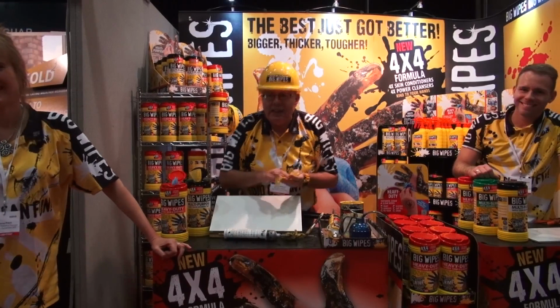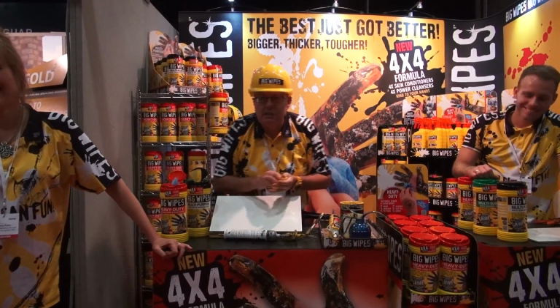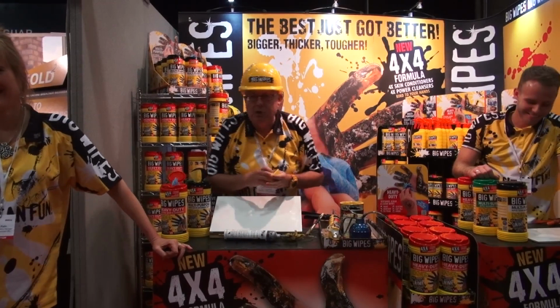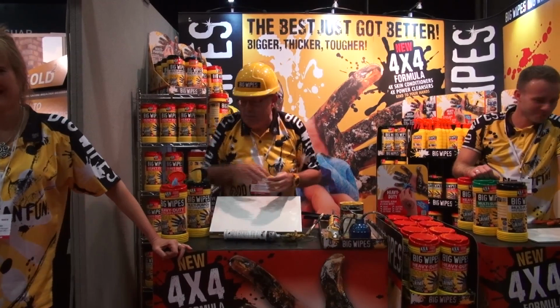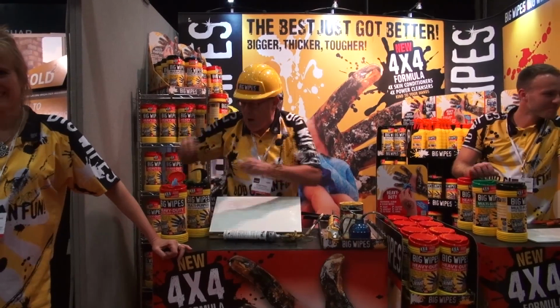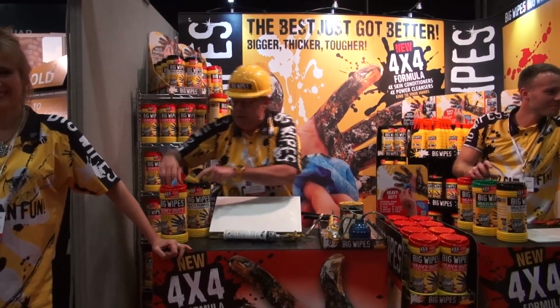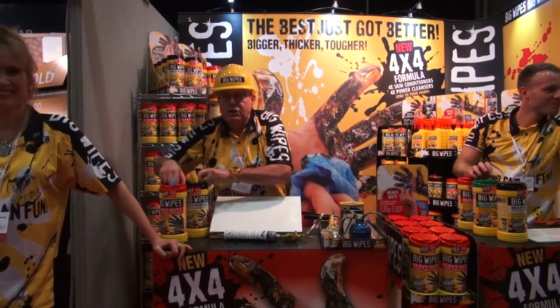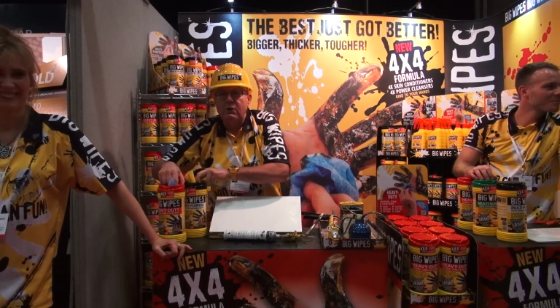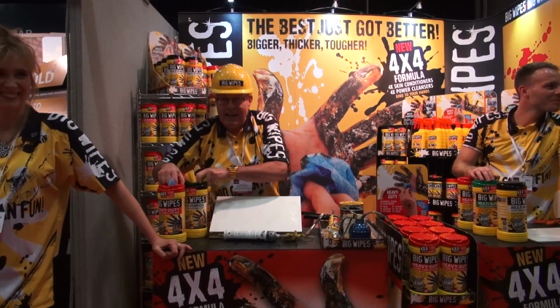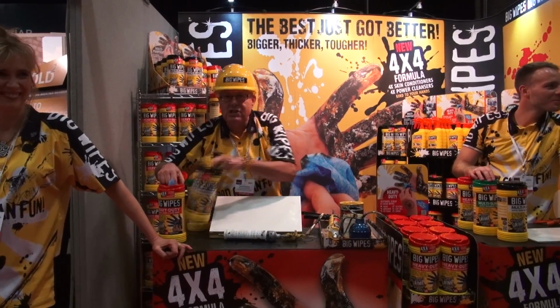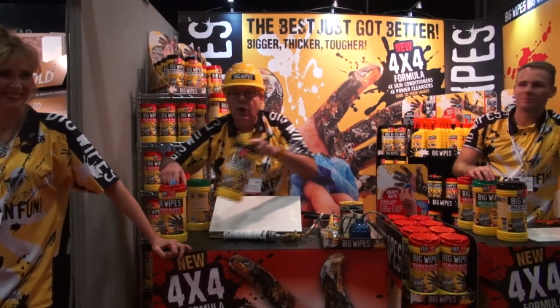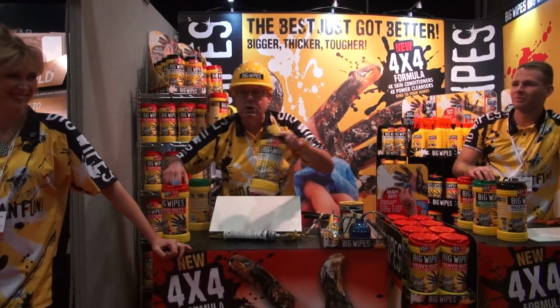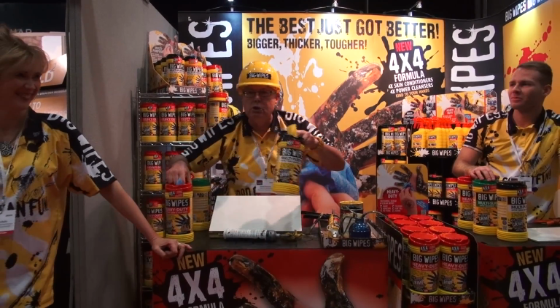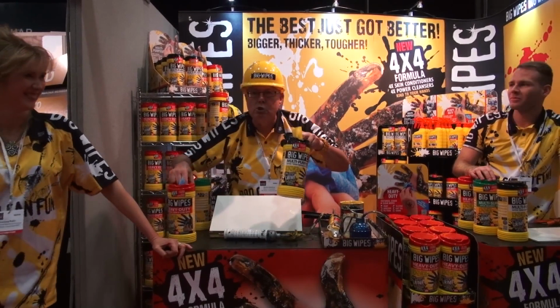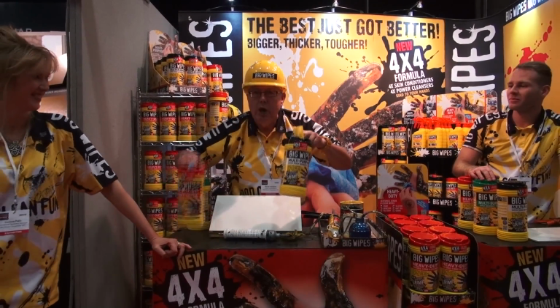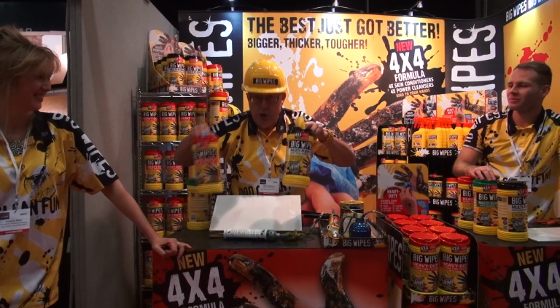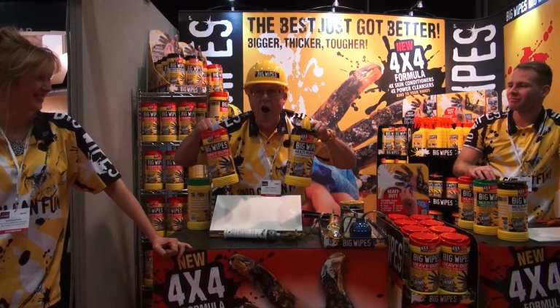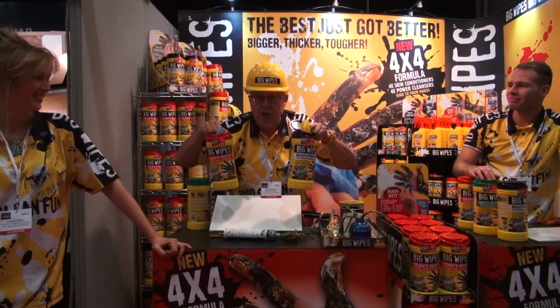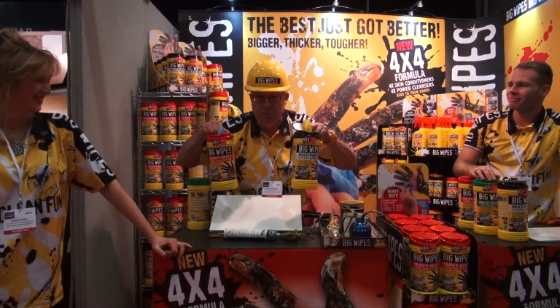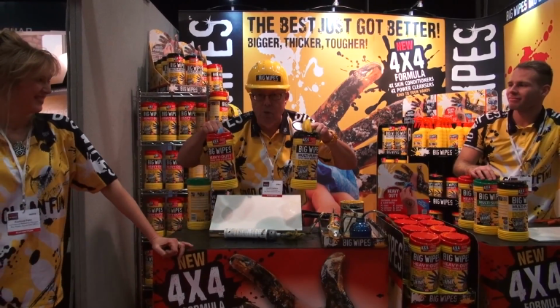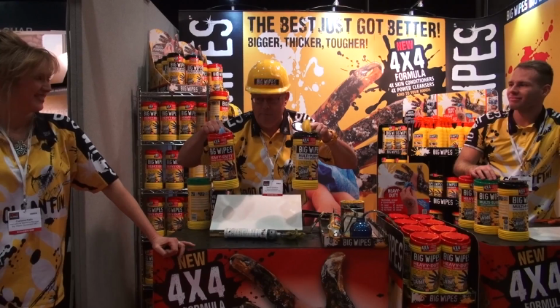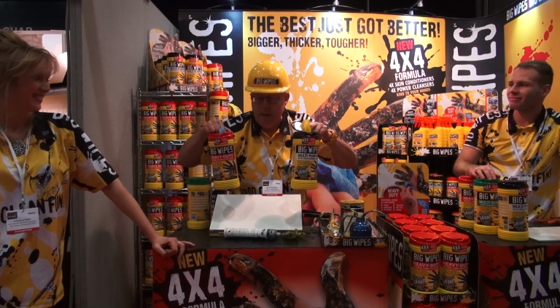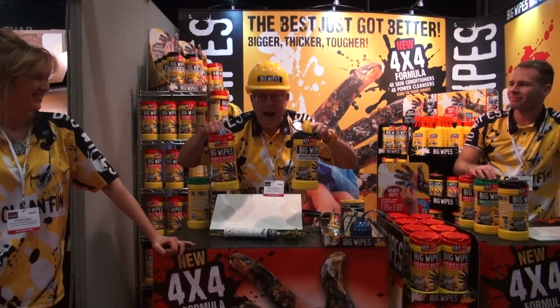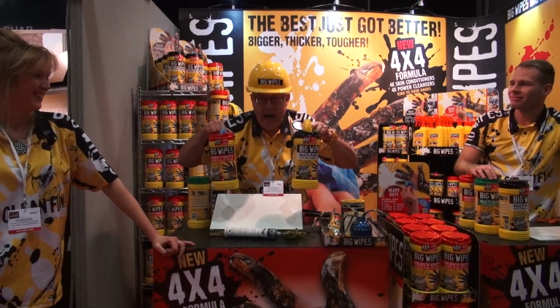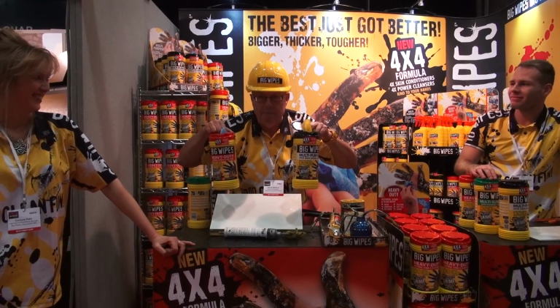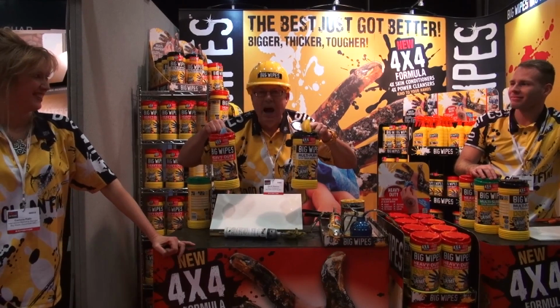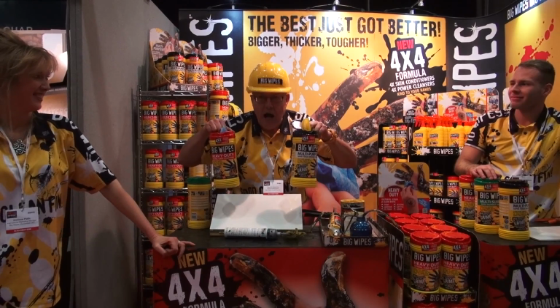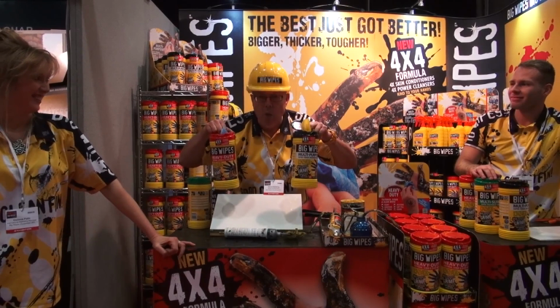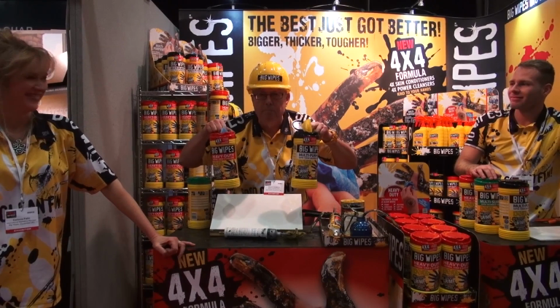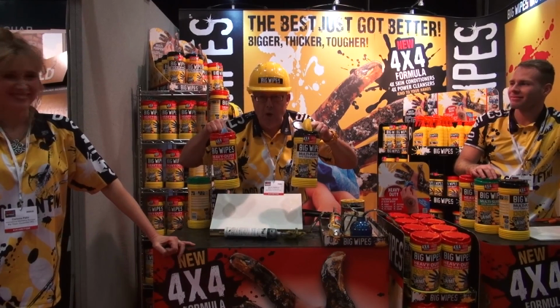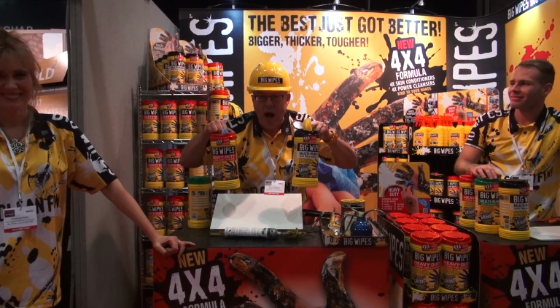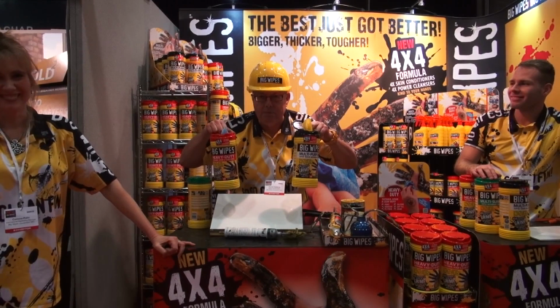That's the beauty of big wipes. So the next time you go into your store, you ask for big wipes by name — I want big wipes.